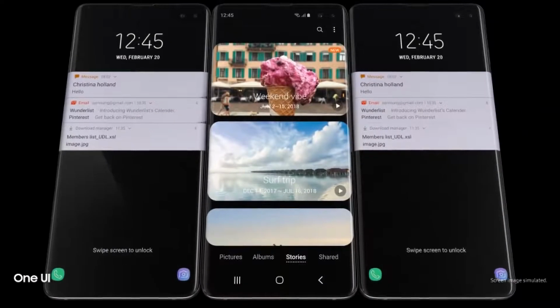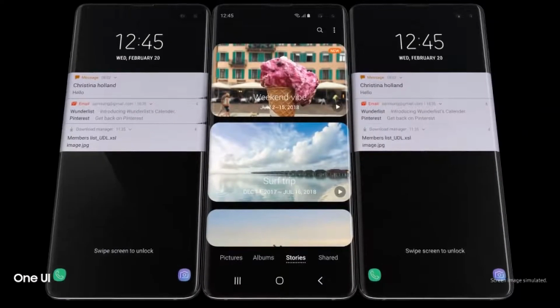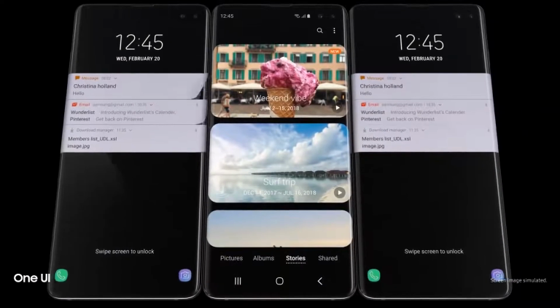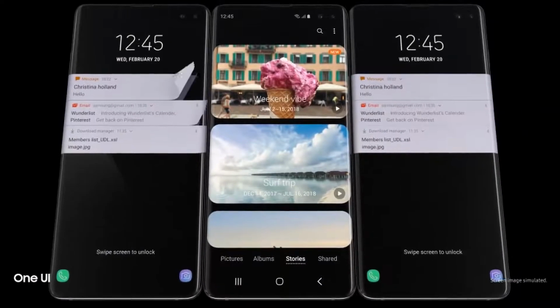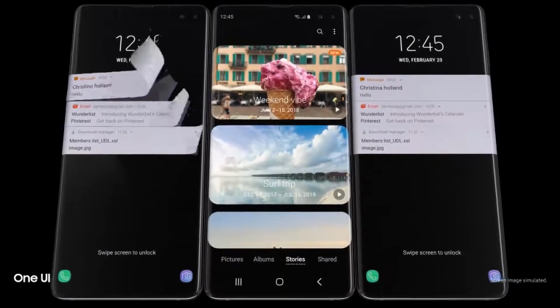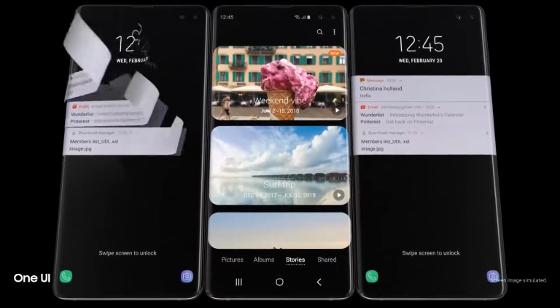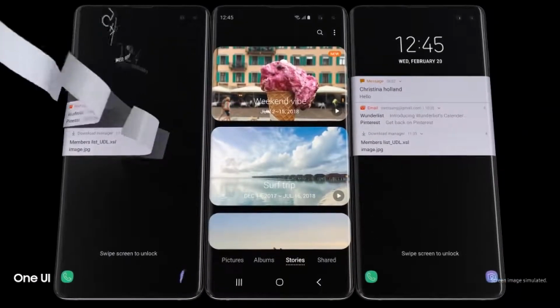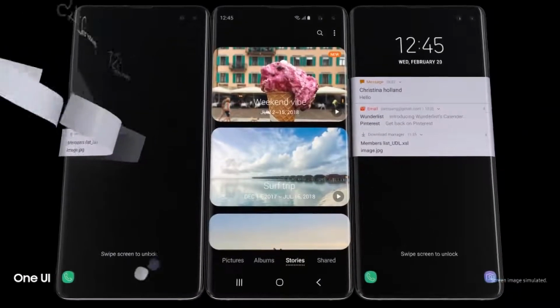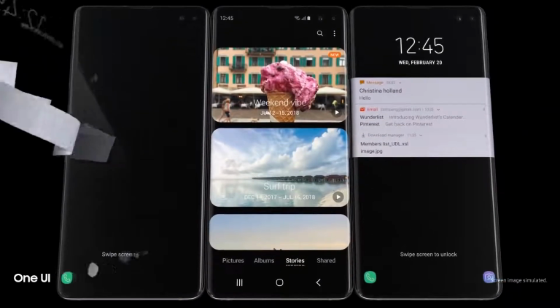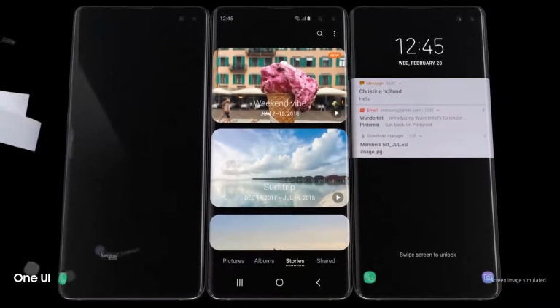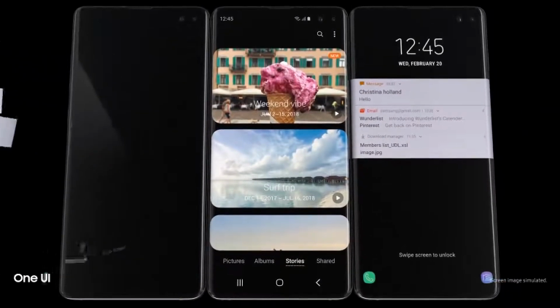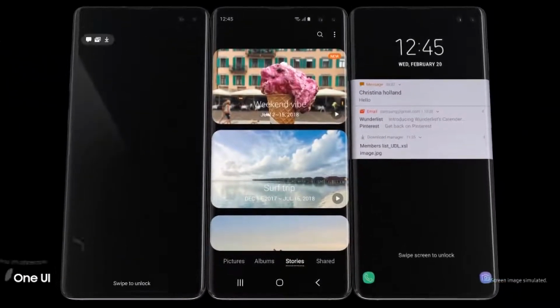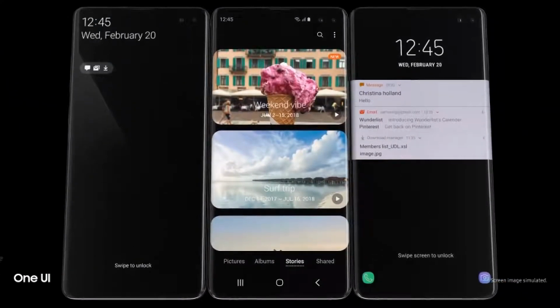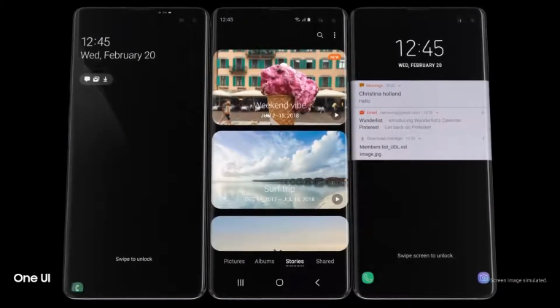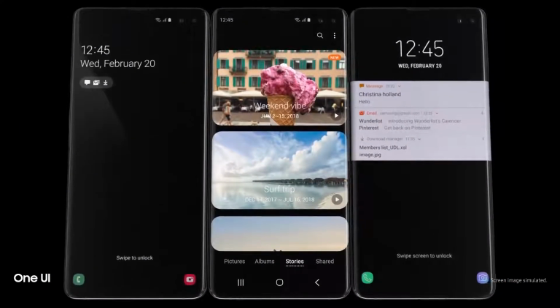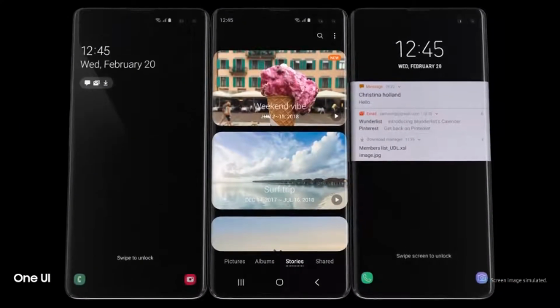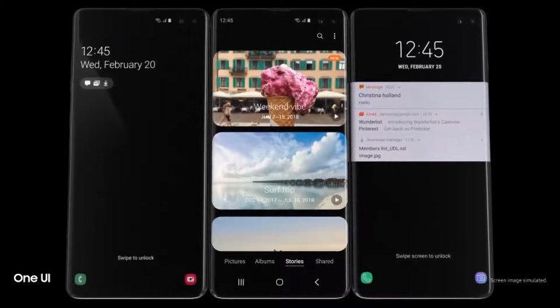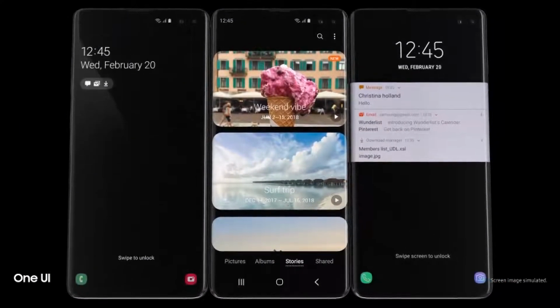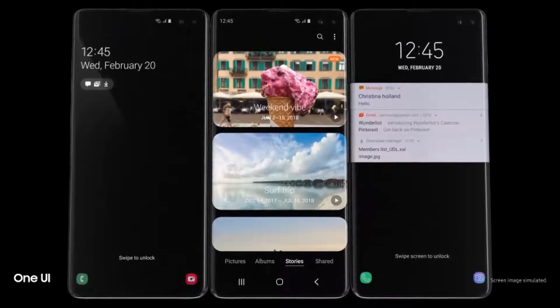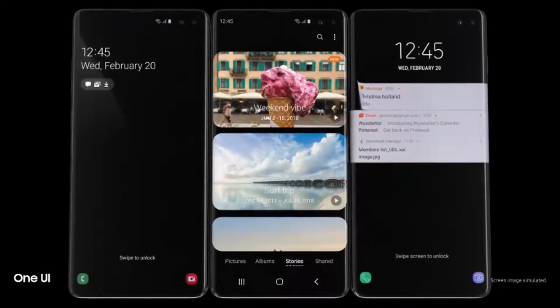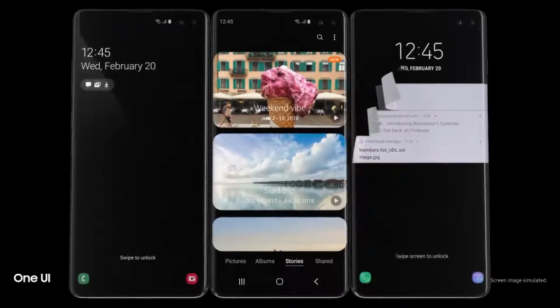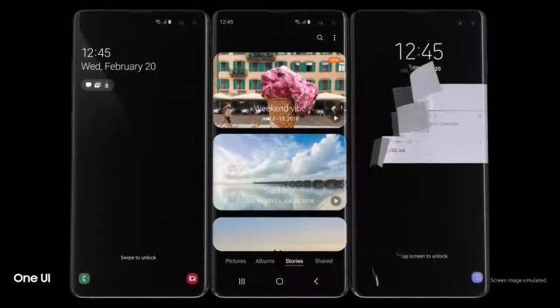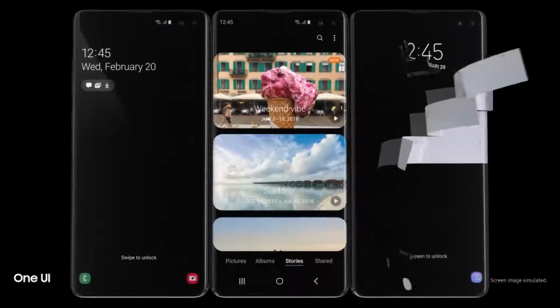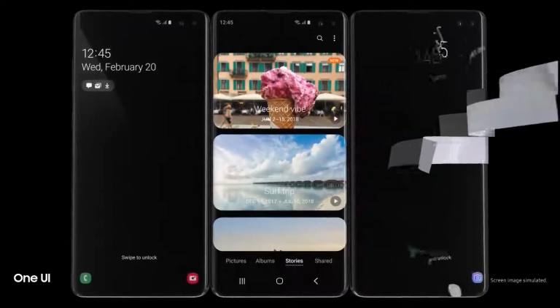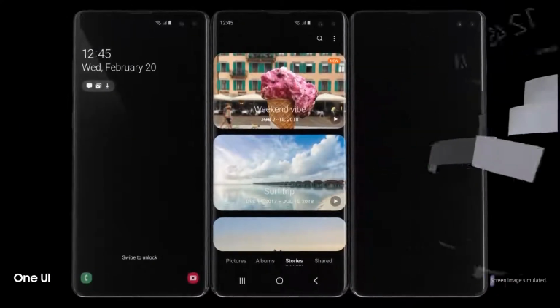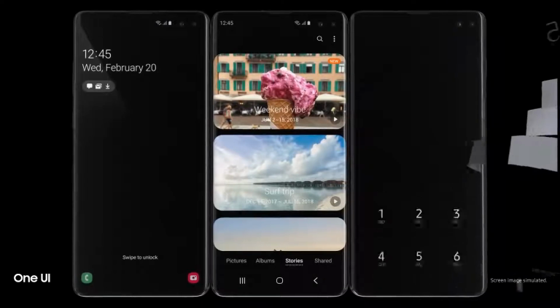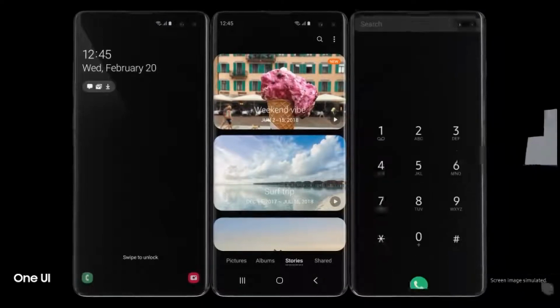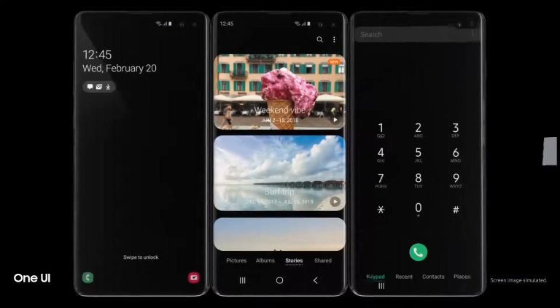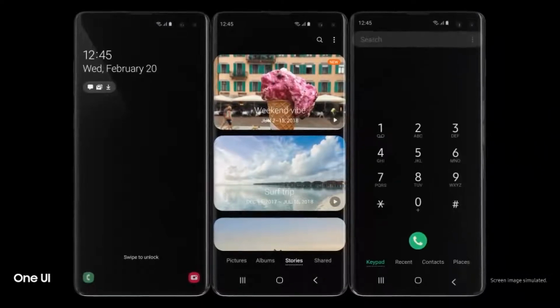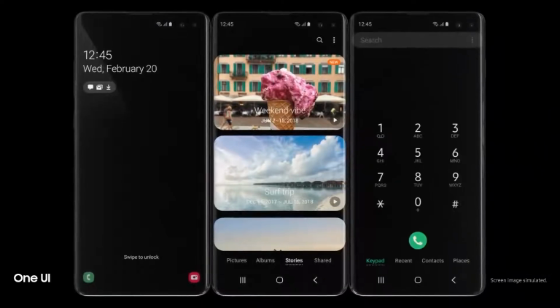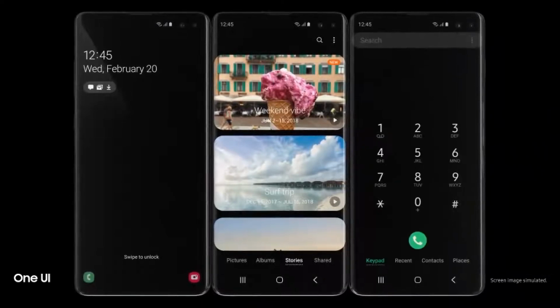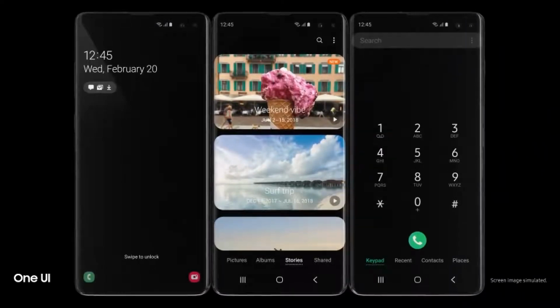Simply tap the screen and S10 instantly launches, opening our all-new intuitive One UI.